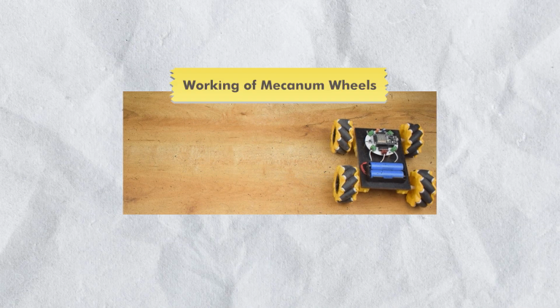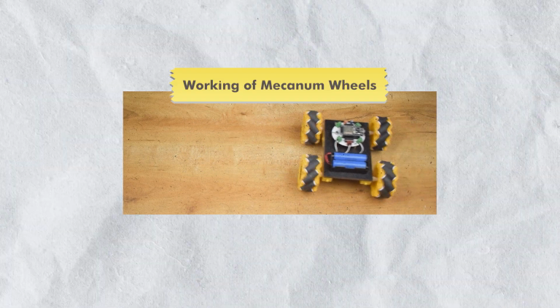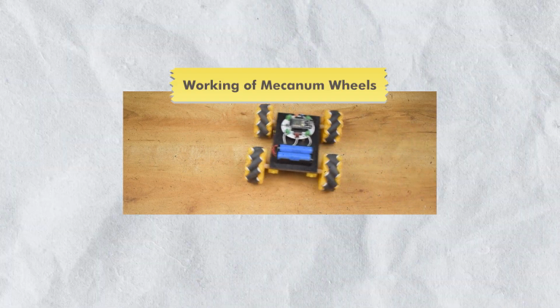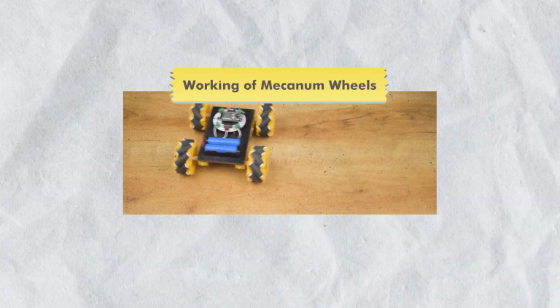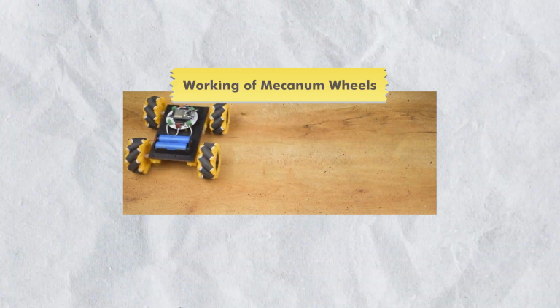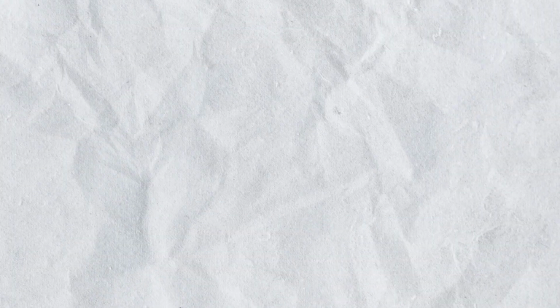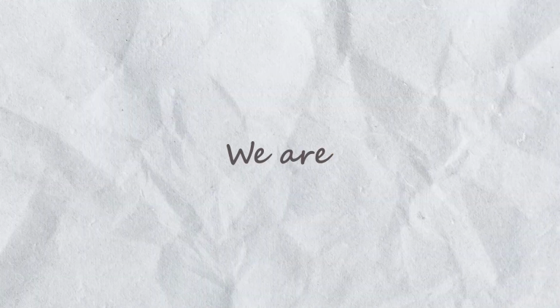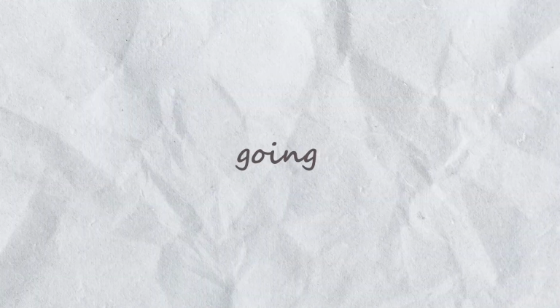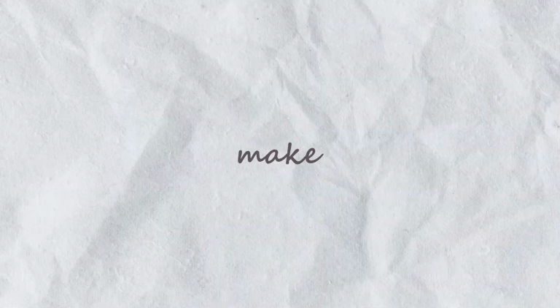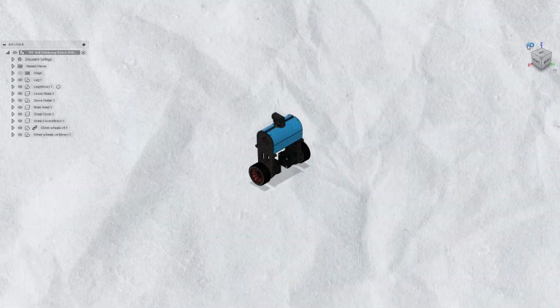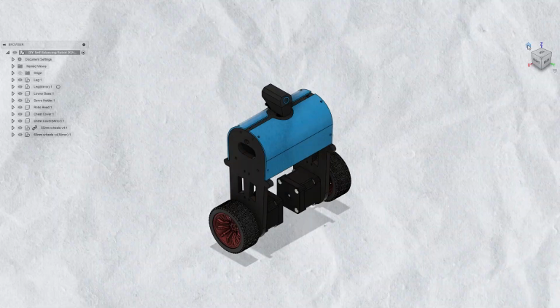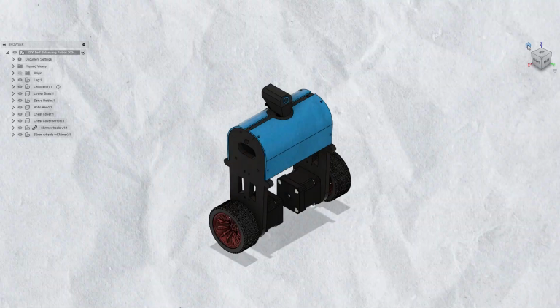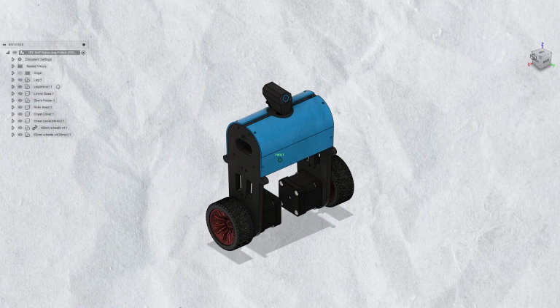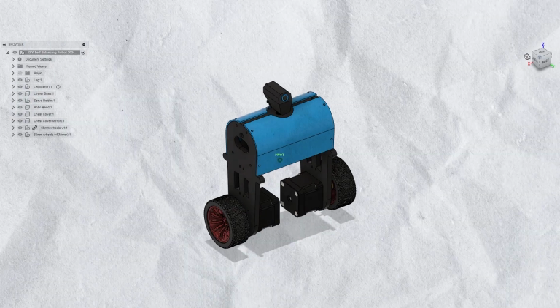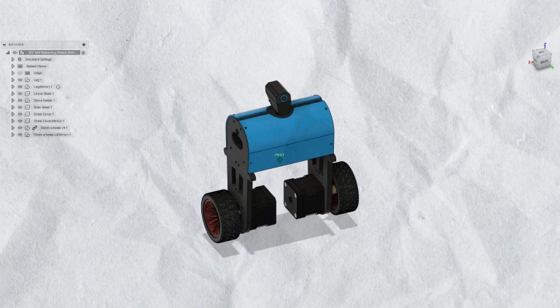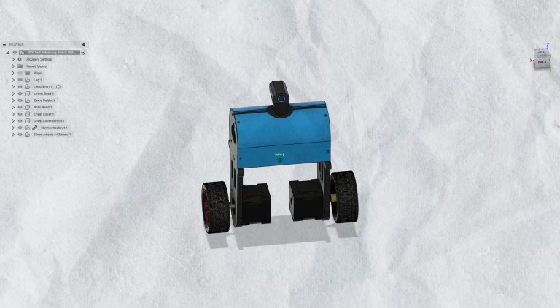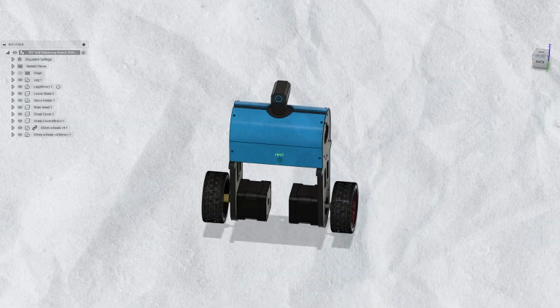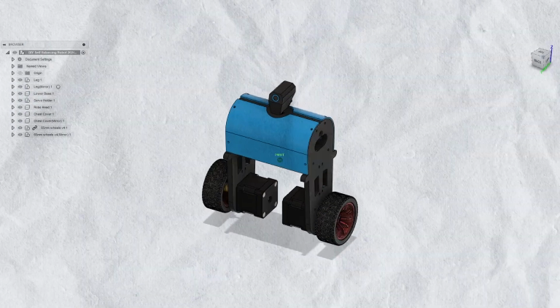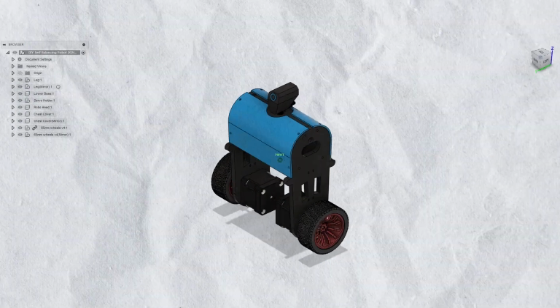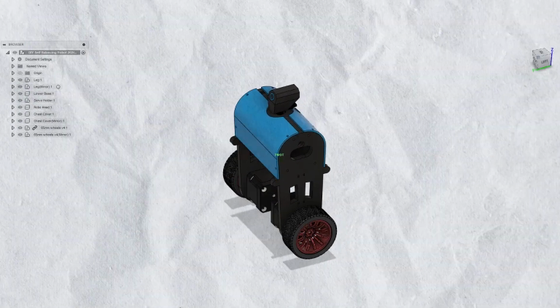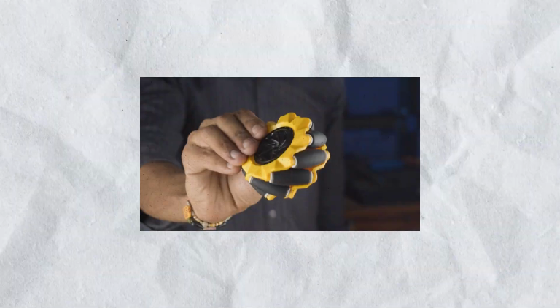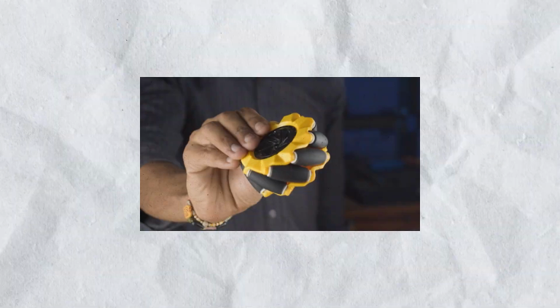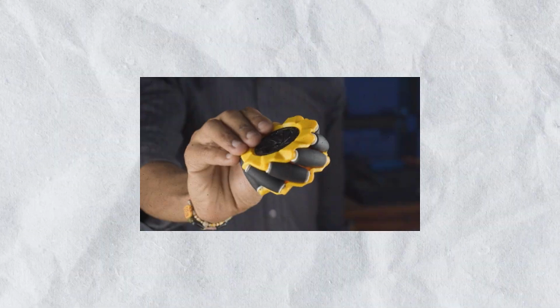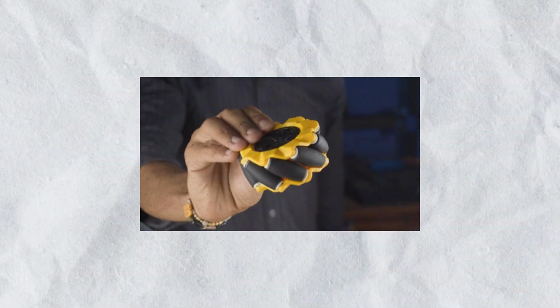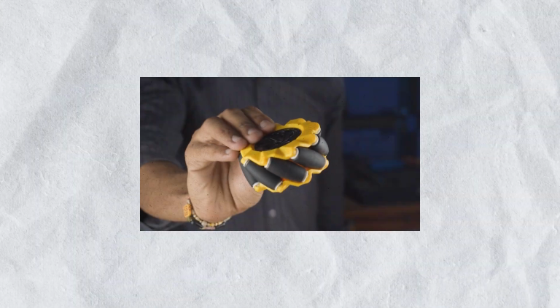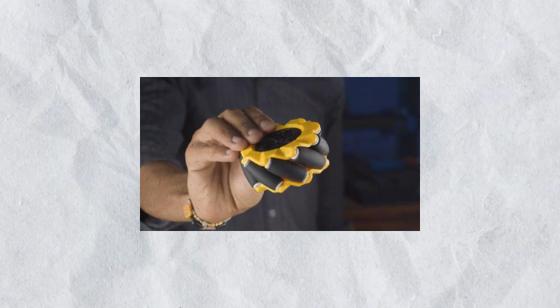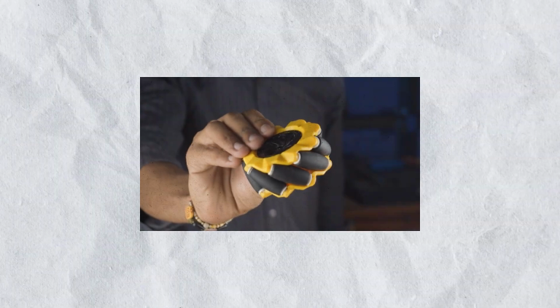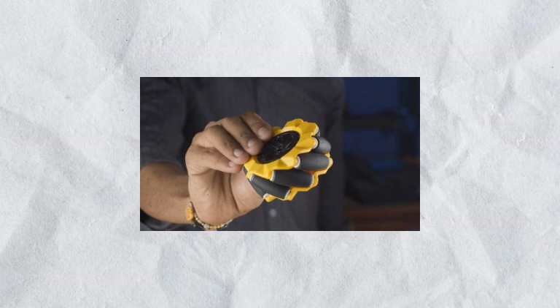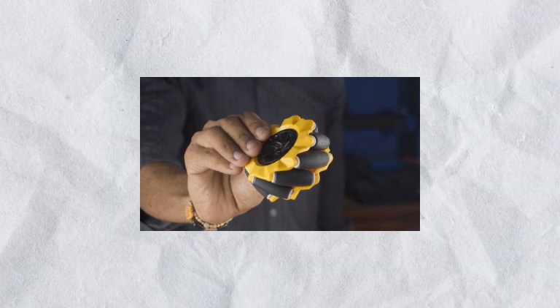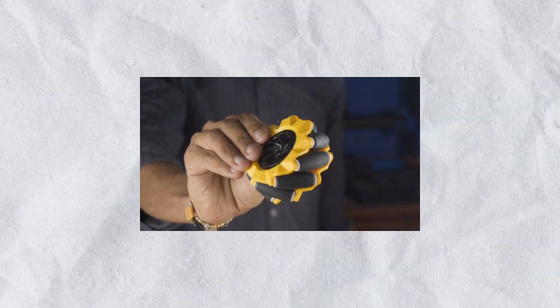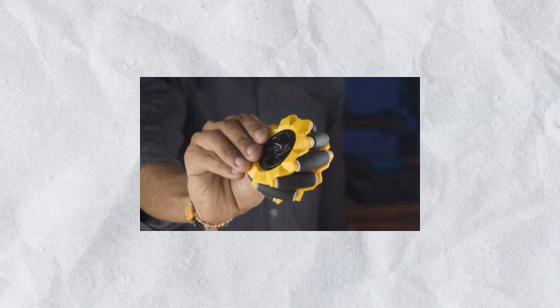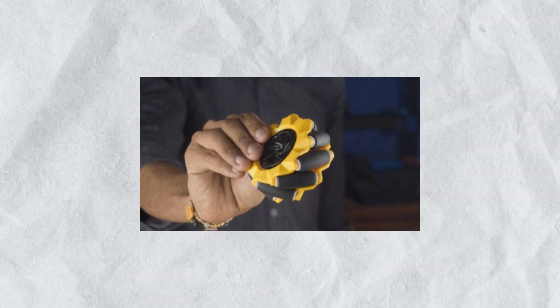So today in this video, we are going to make a self-balancing robot and we are also going to try these mecanum wheels with the self-balancing robot.